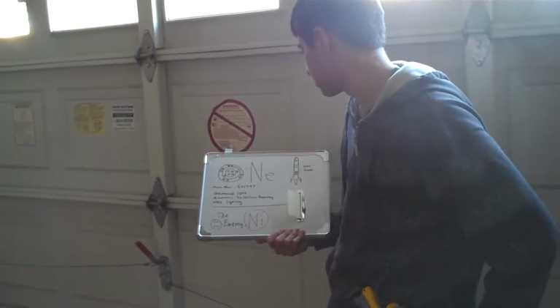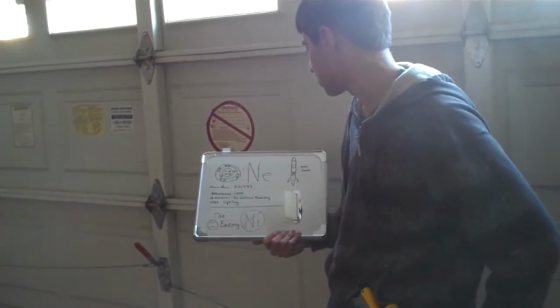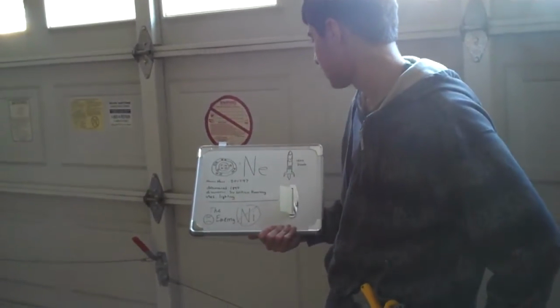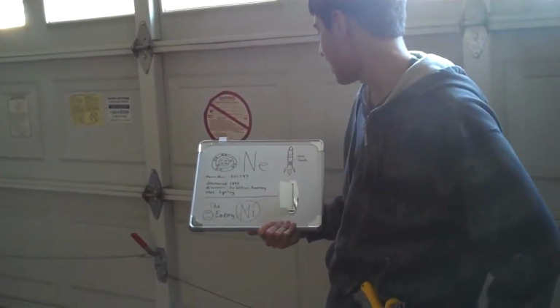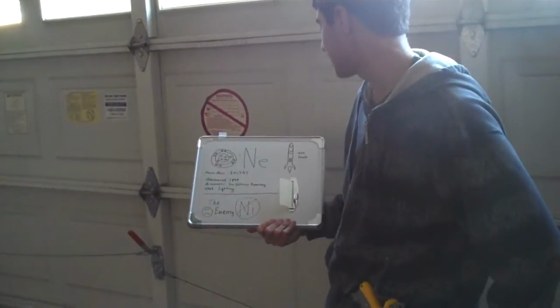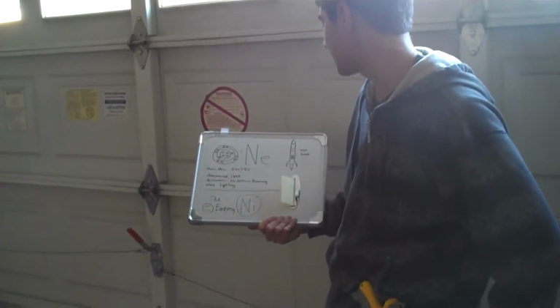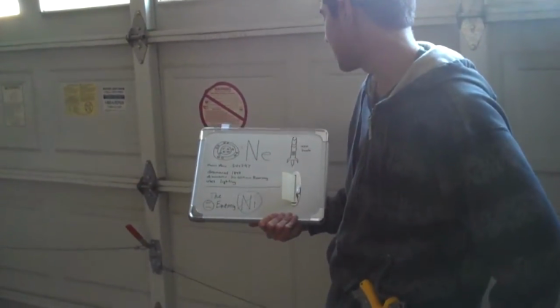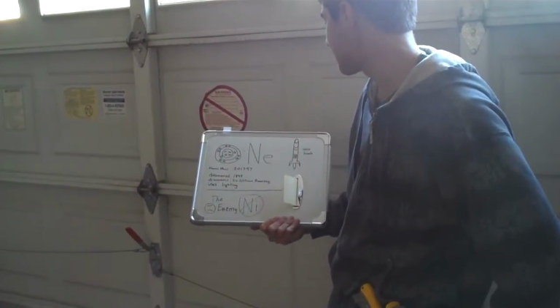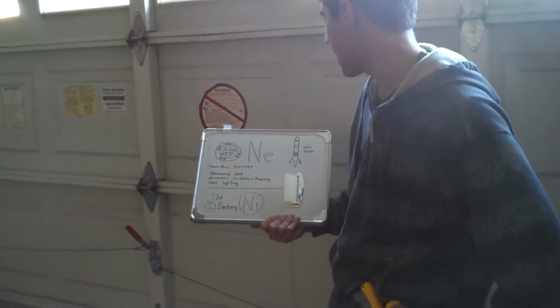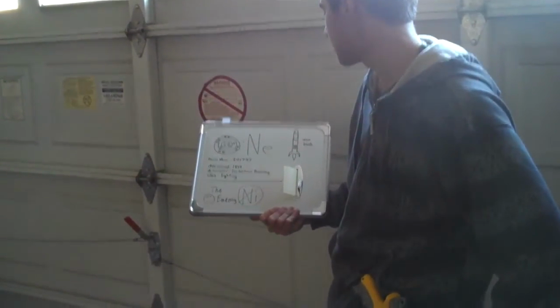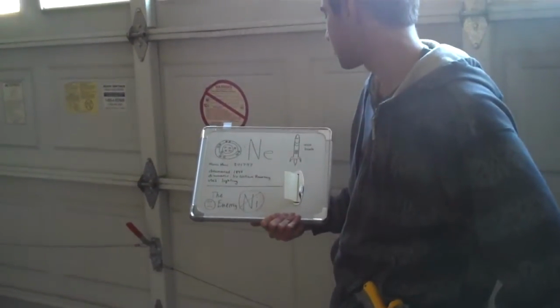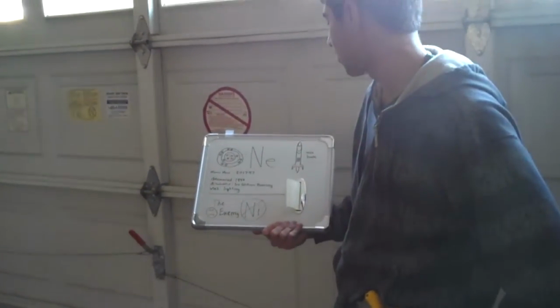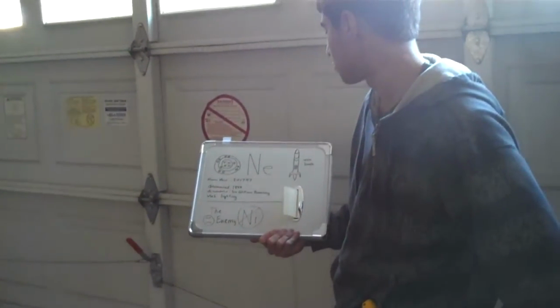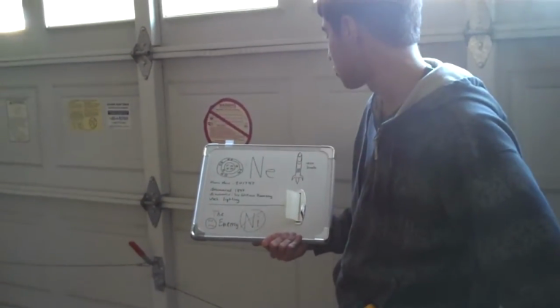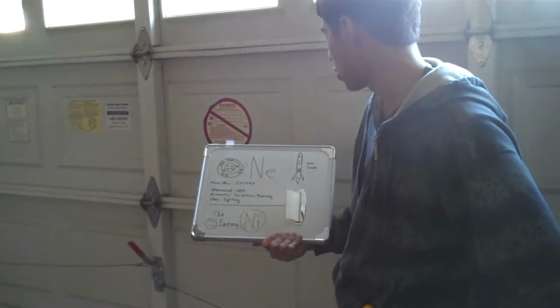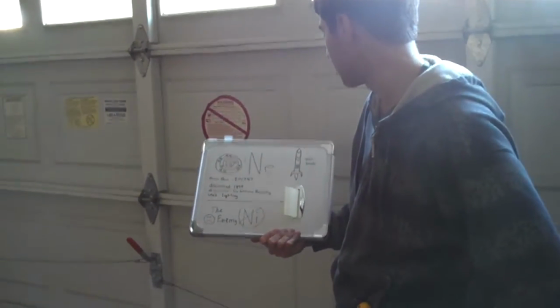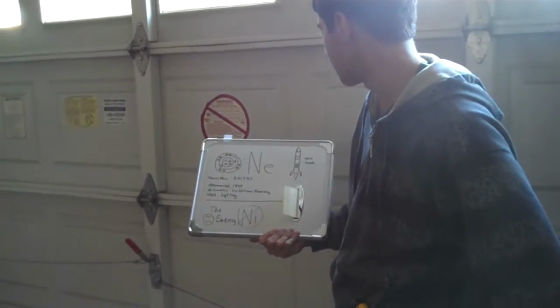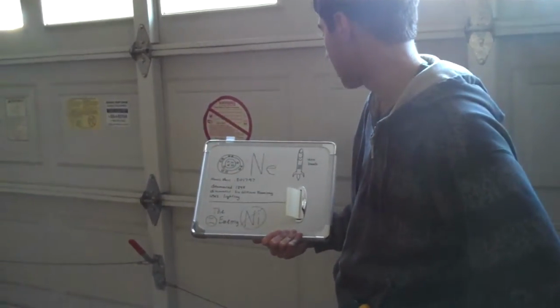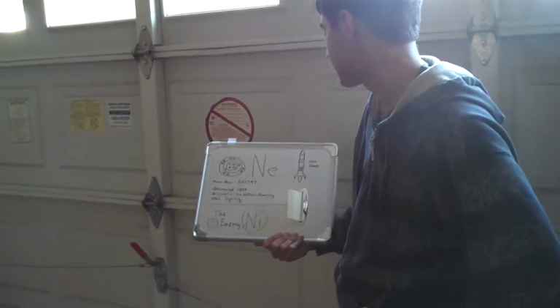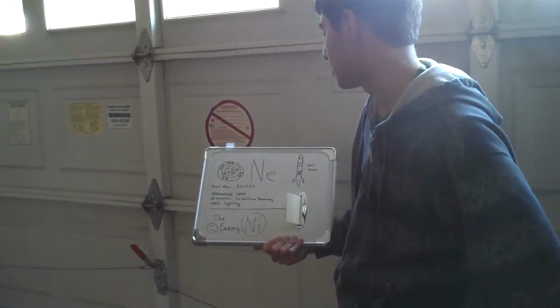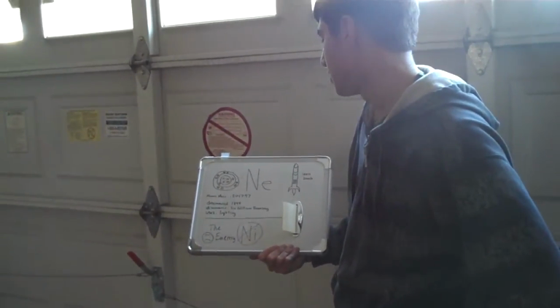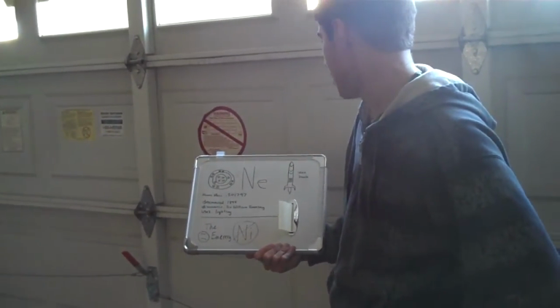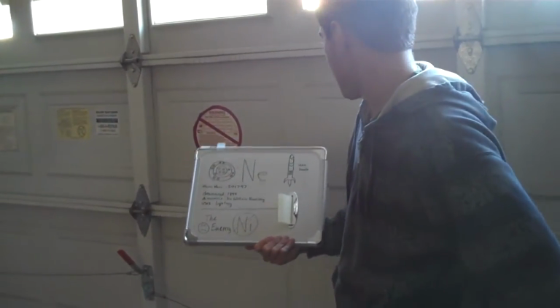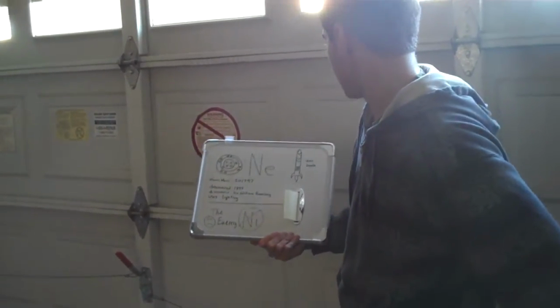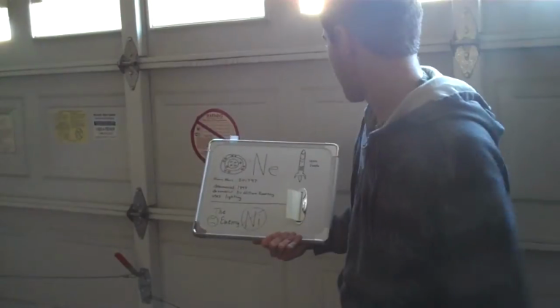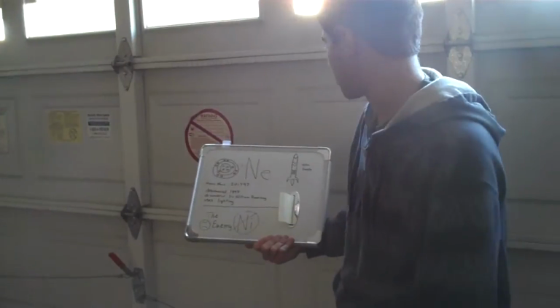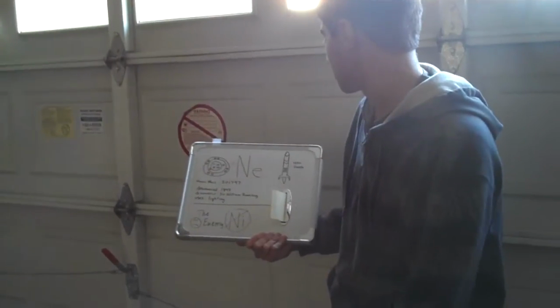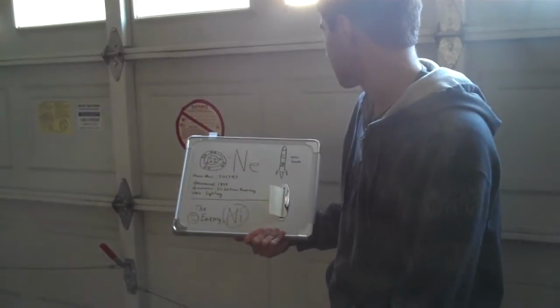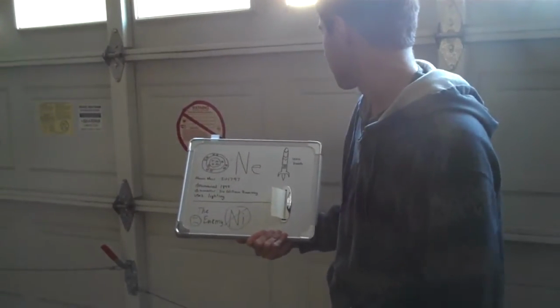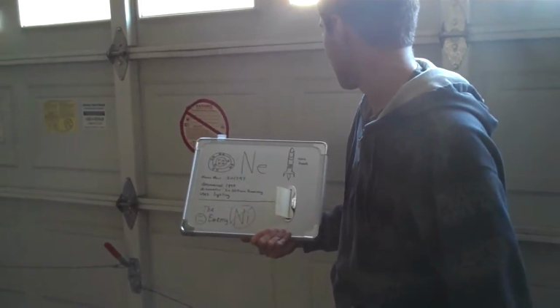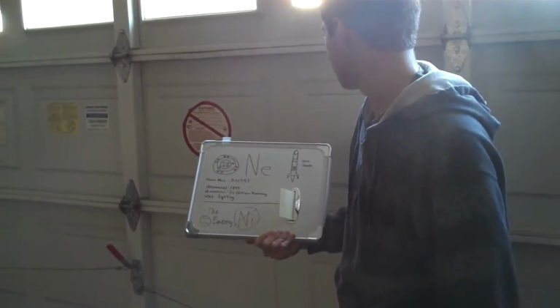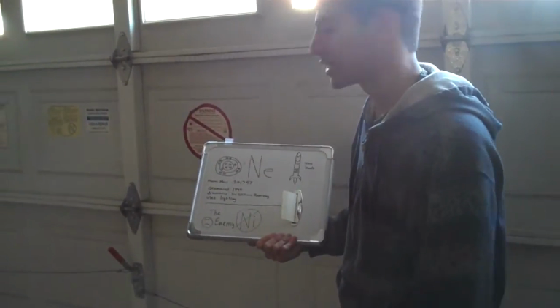It was discovered in 1898 by Sir William Ramsay. It's primarily used in lighting.